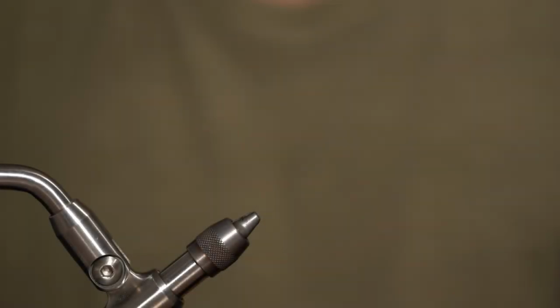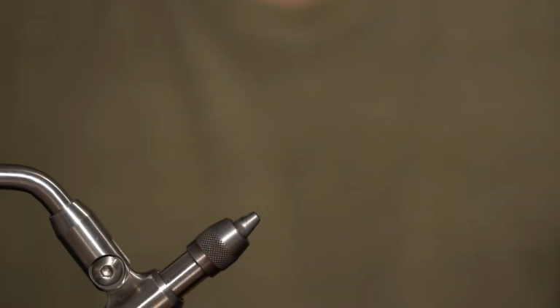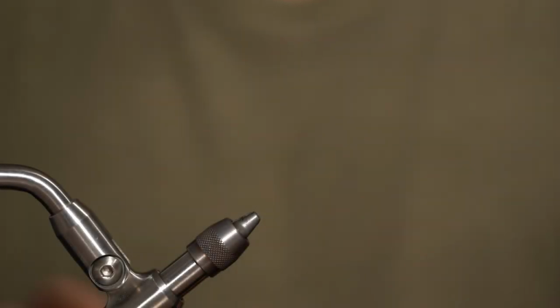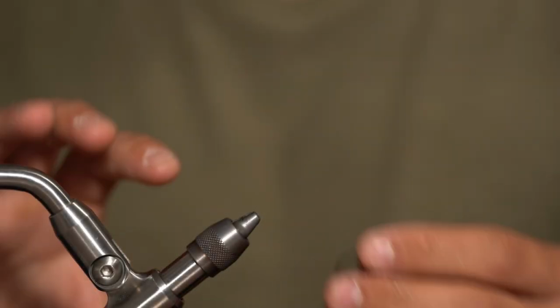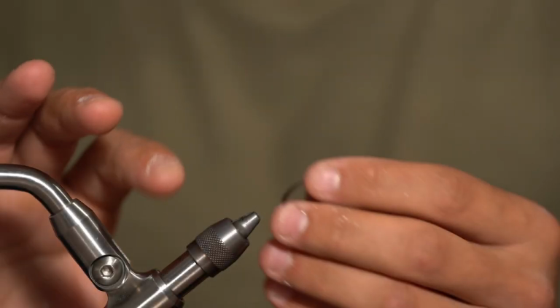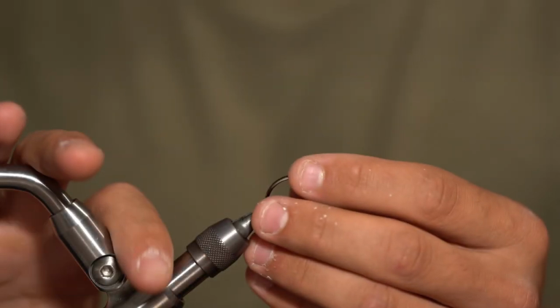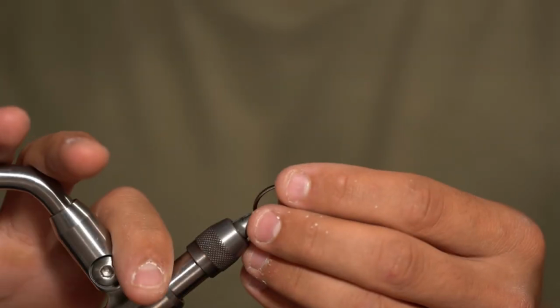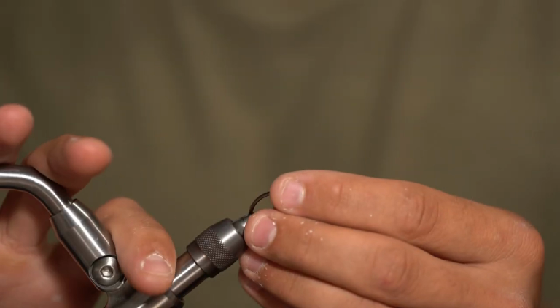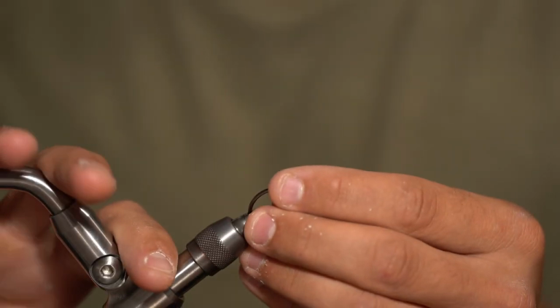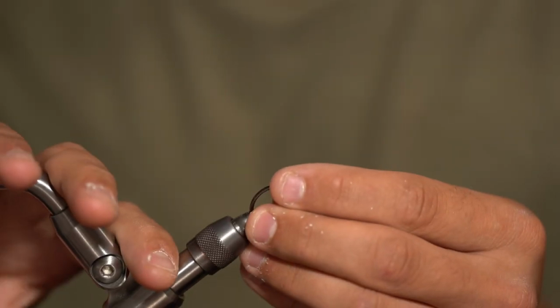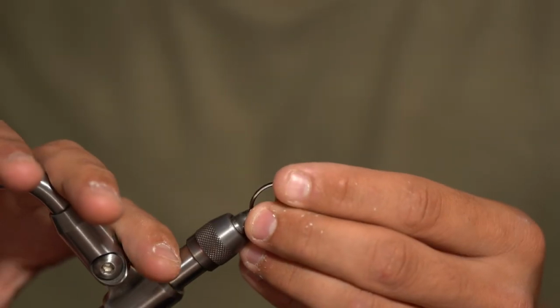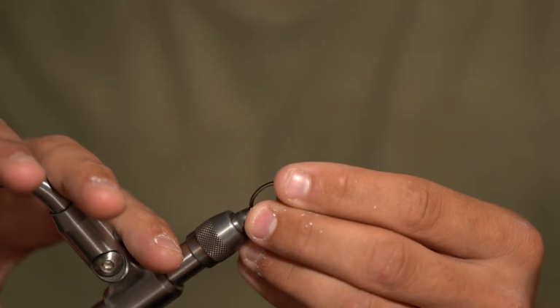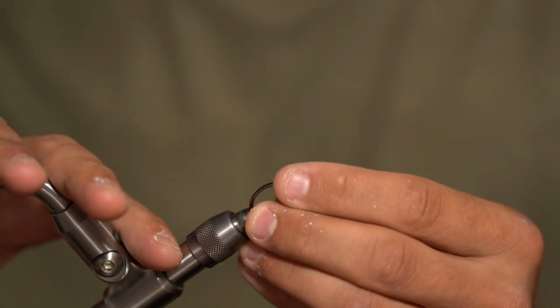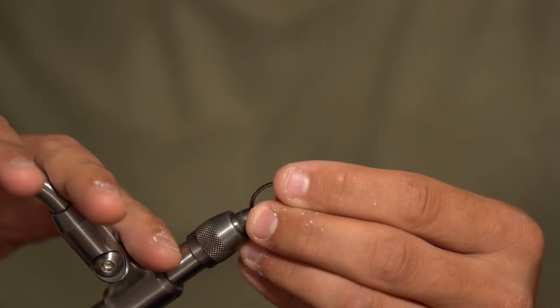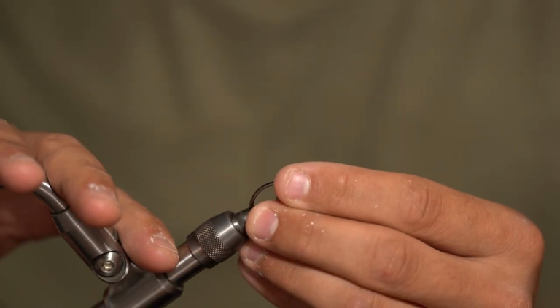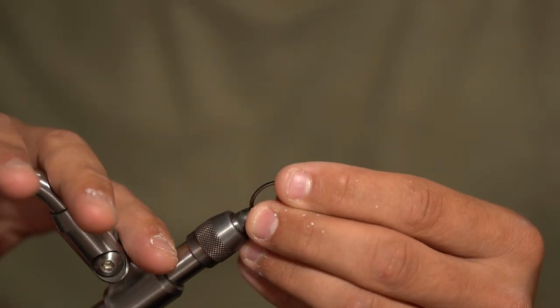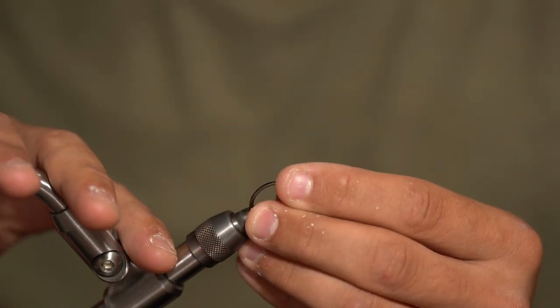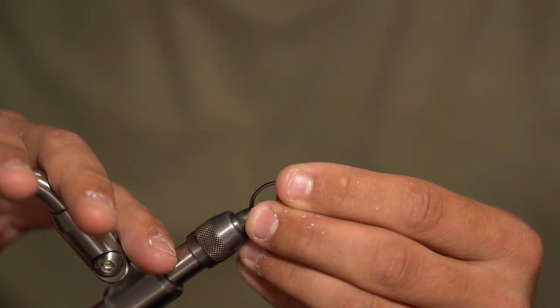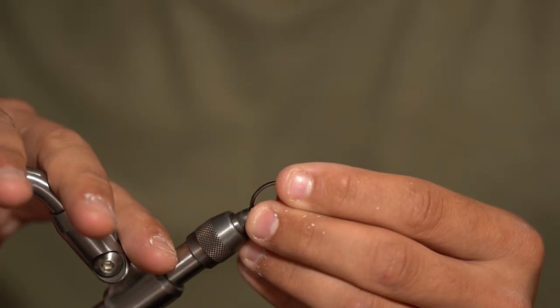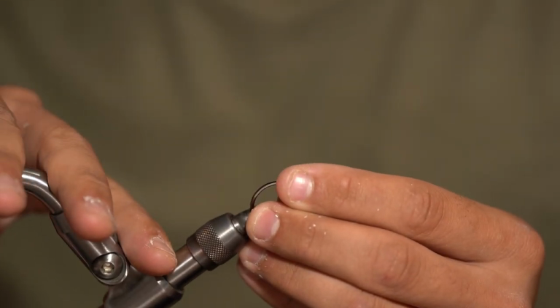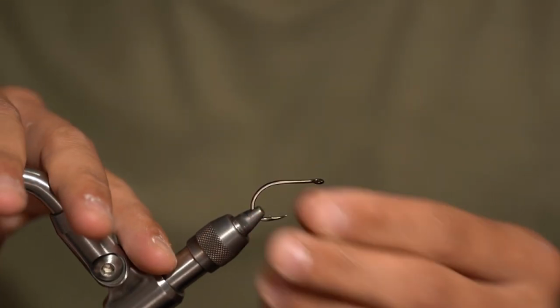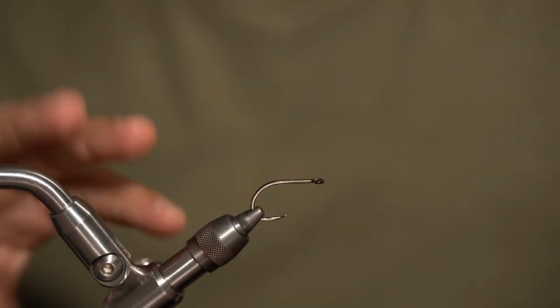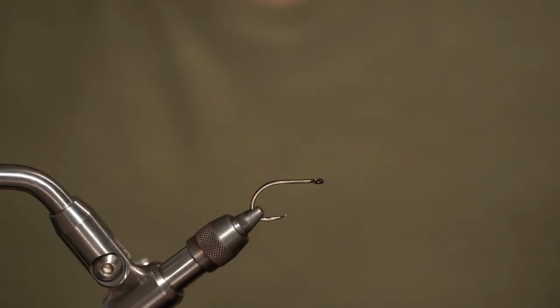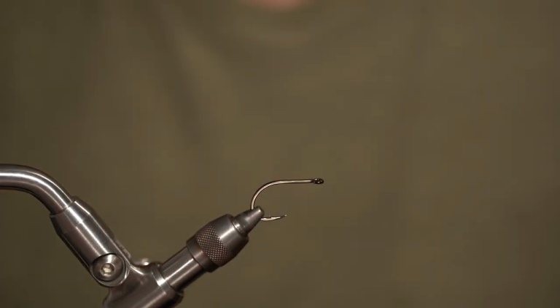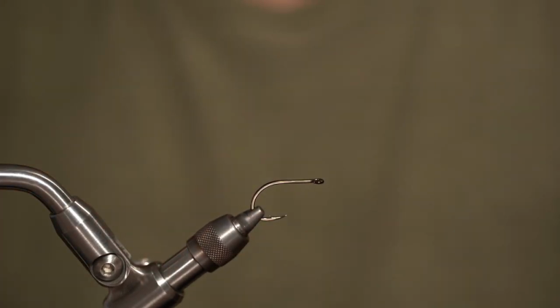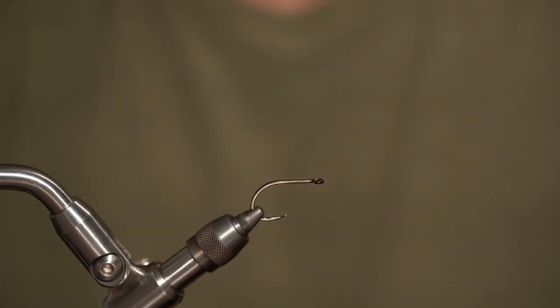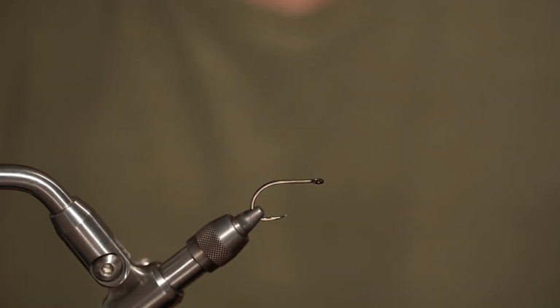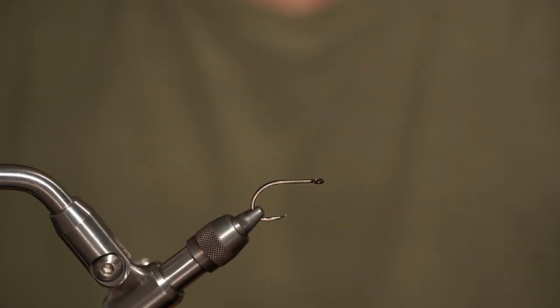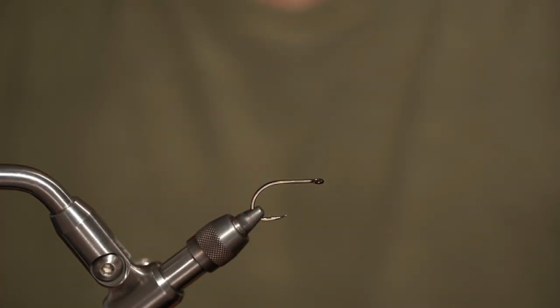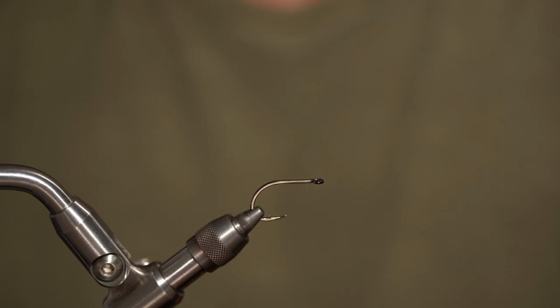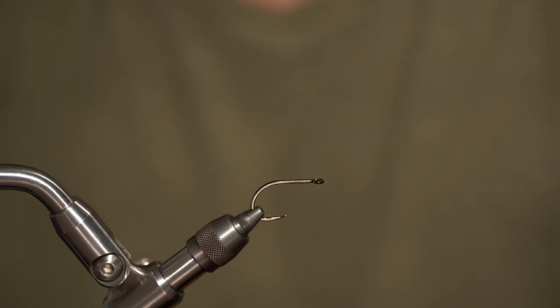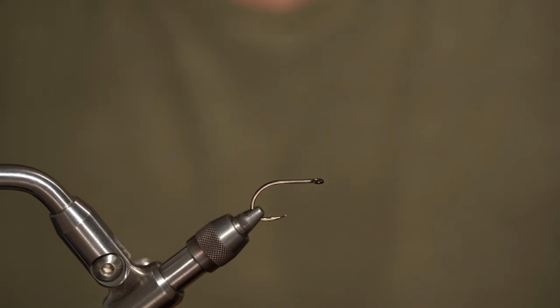Hey guys, welcome back to another tying video with Old Florida. My name is Mike. Today we're going to be tying a backcountry tarpon shrimp.